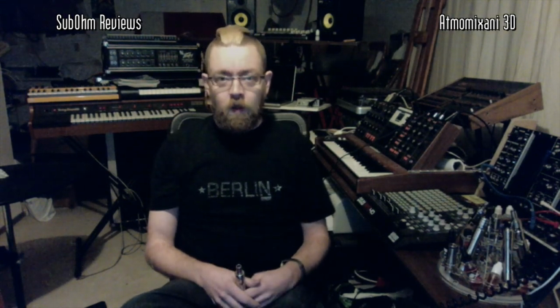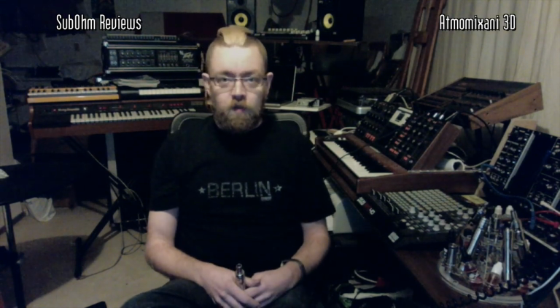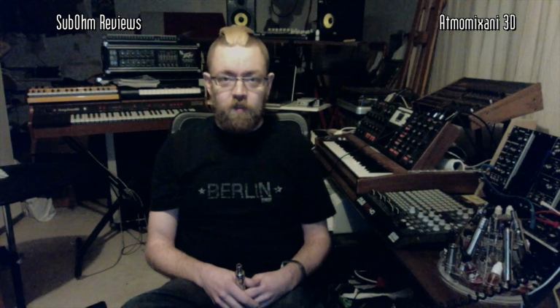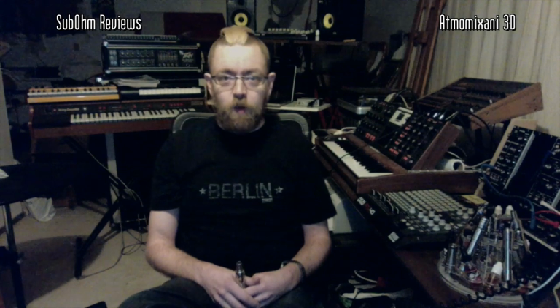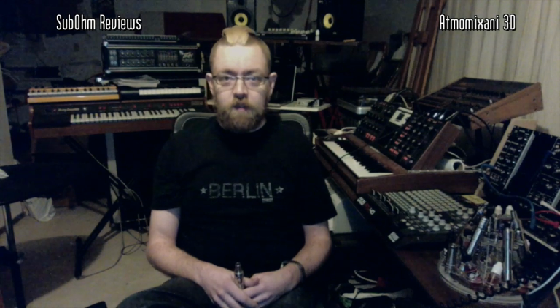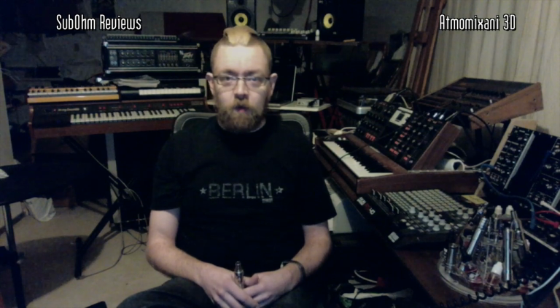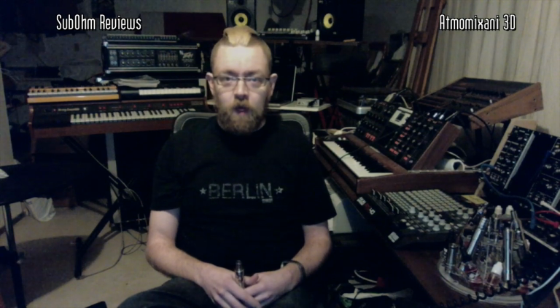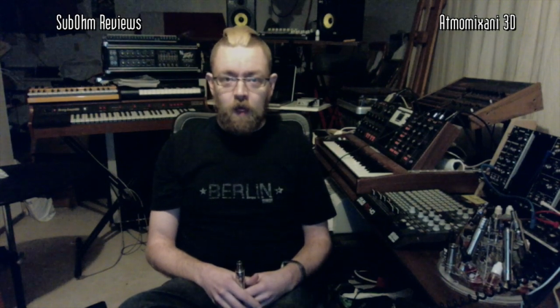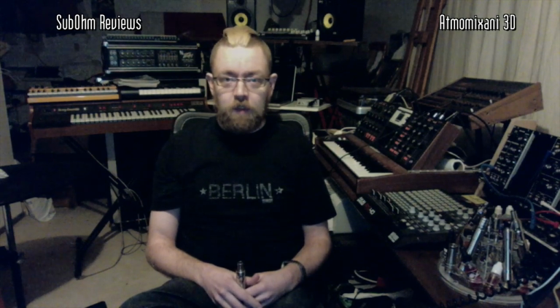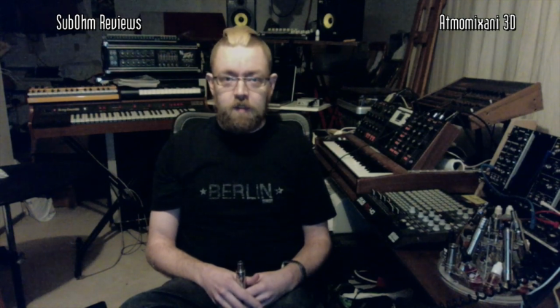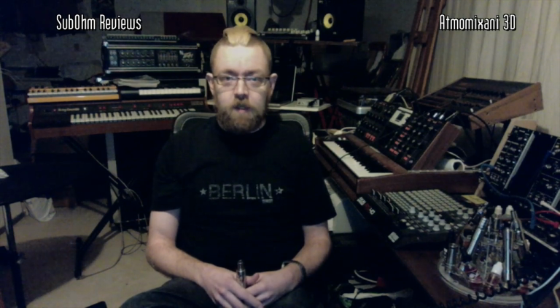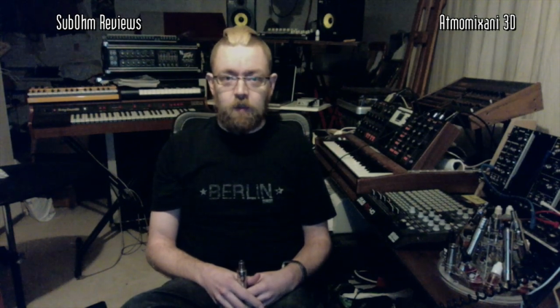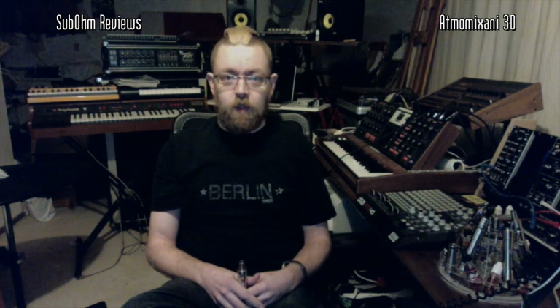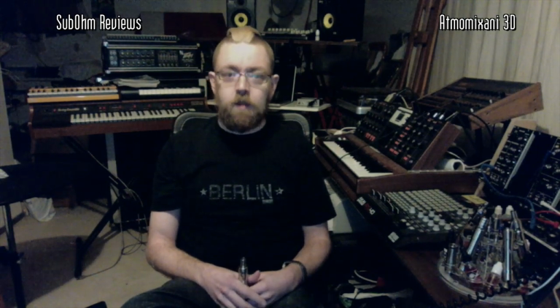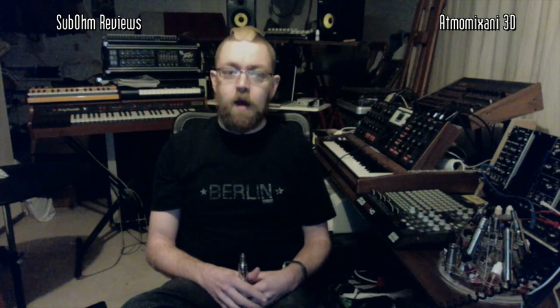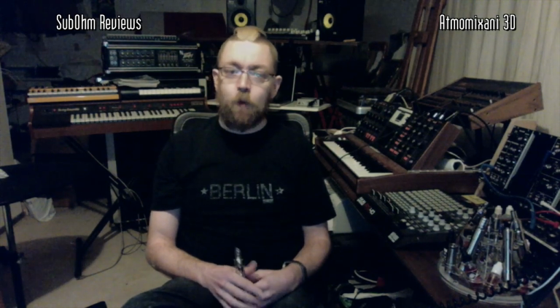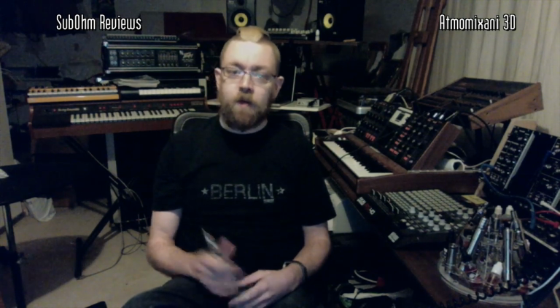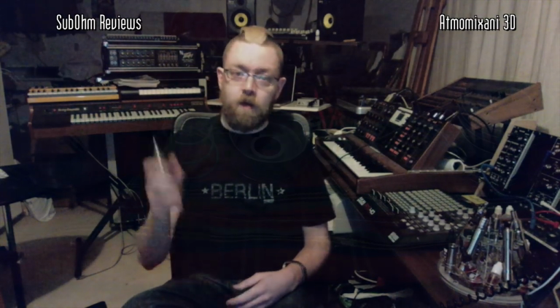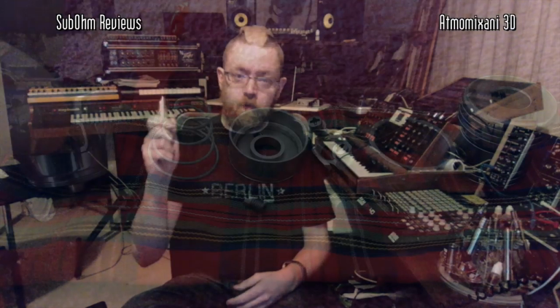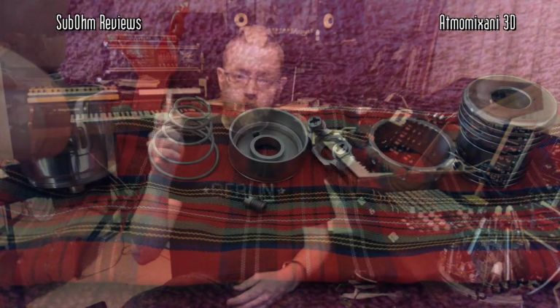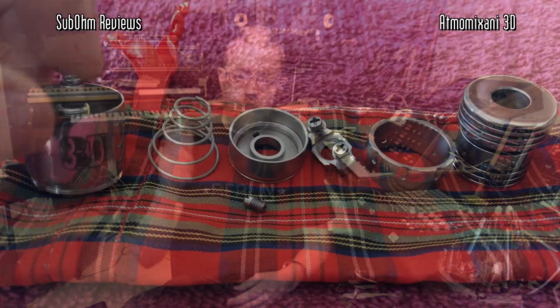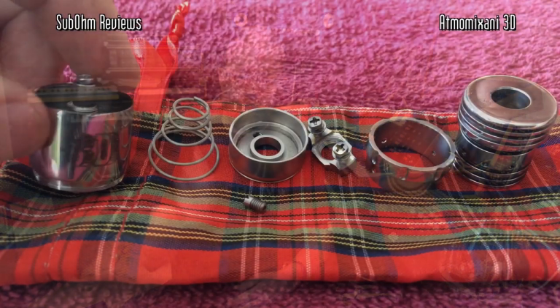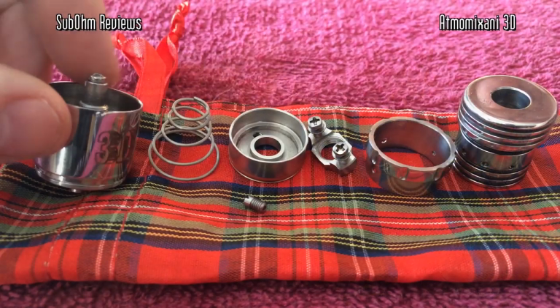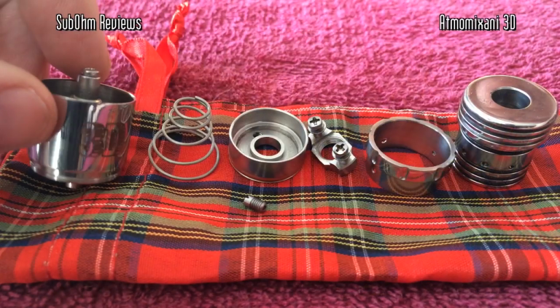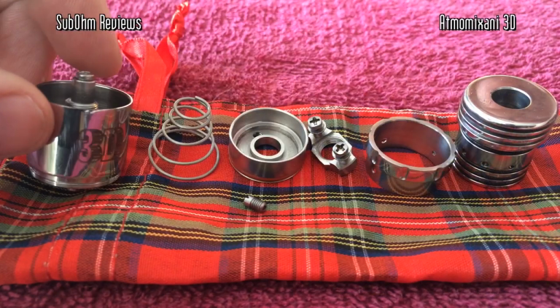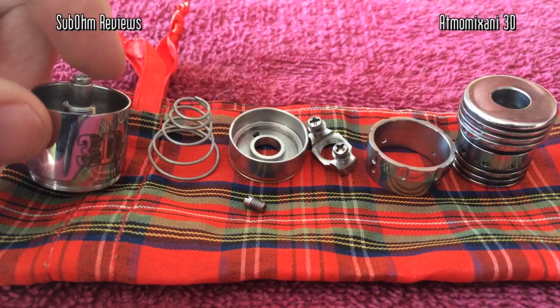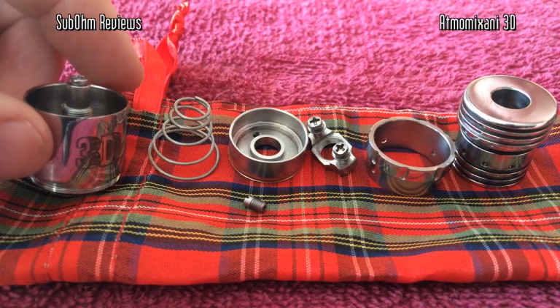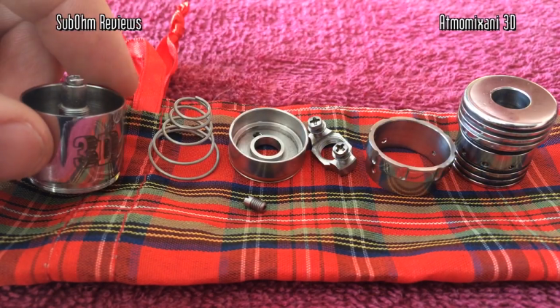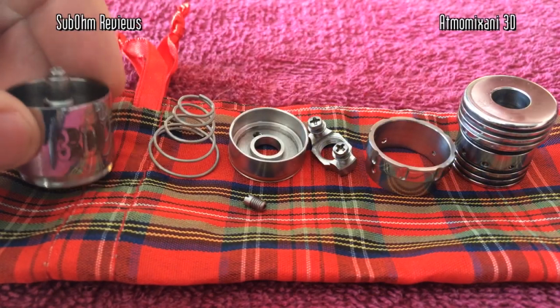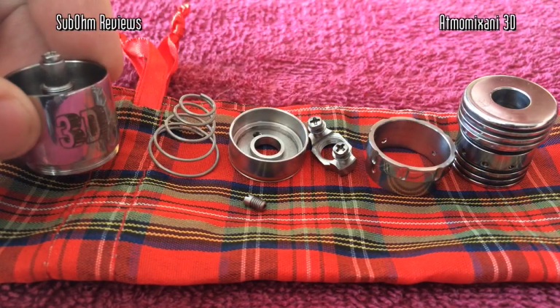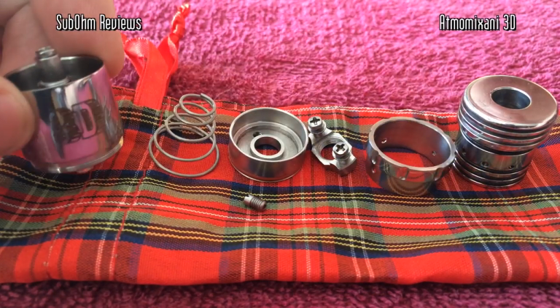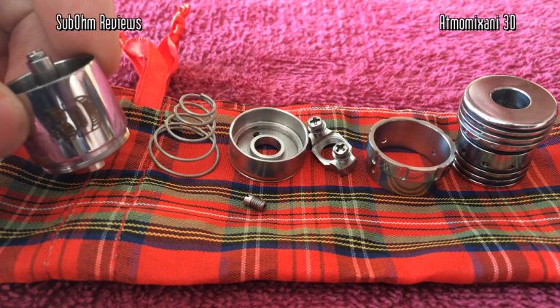So let's break it down and take a look at the Atmo Mechani 3D. Here are the parts of the 3D.